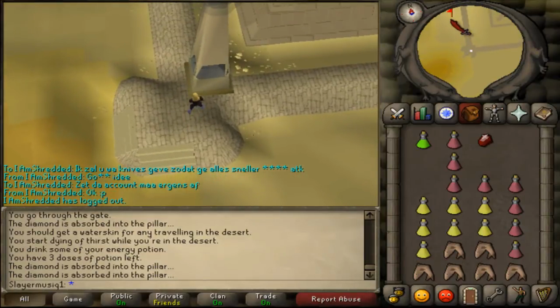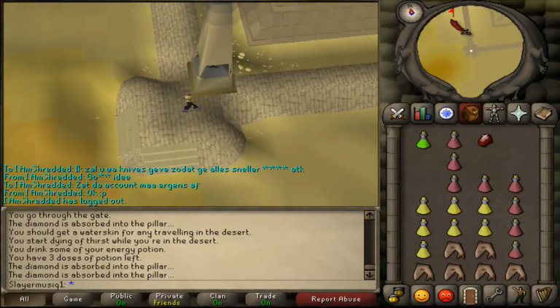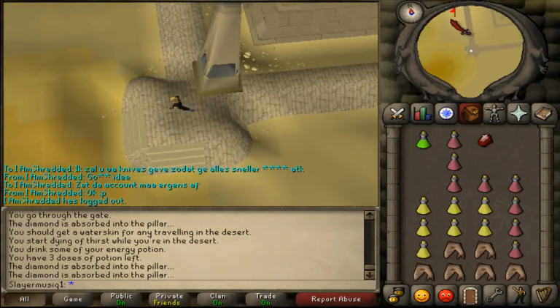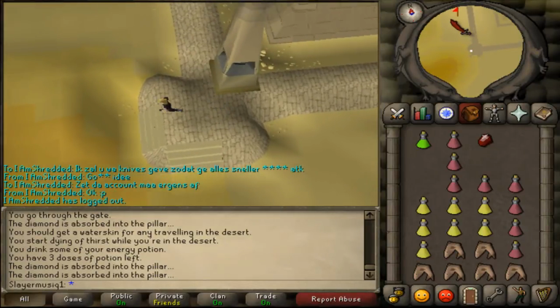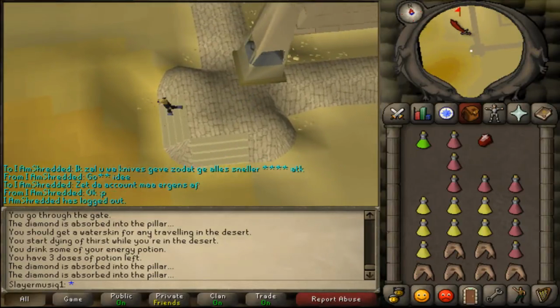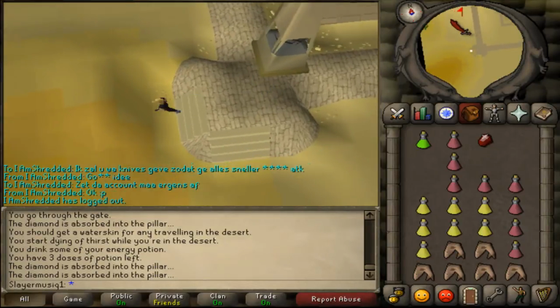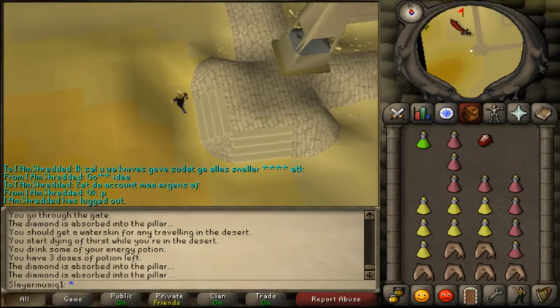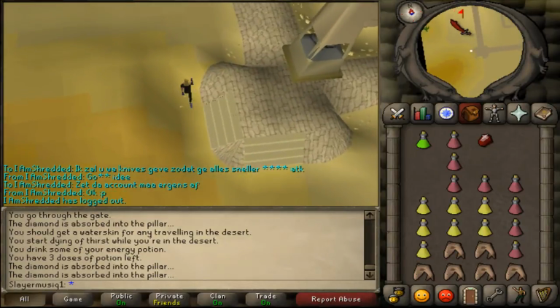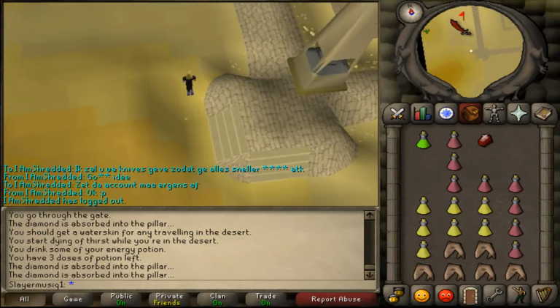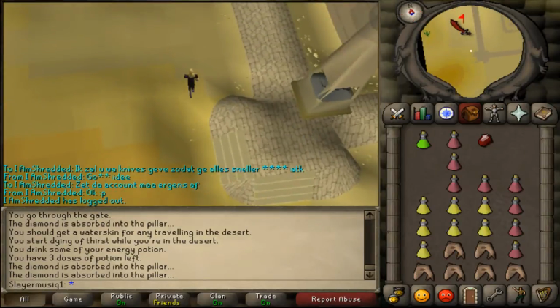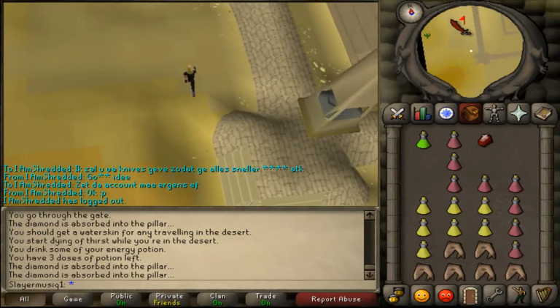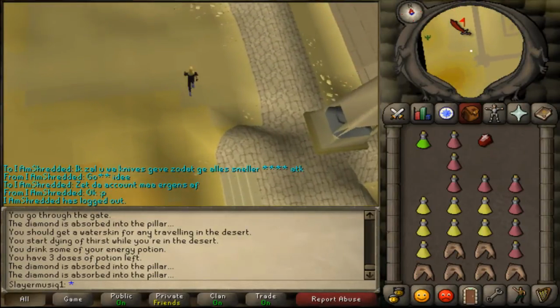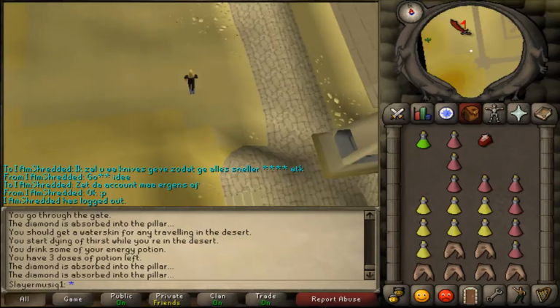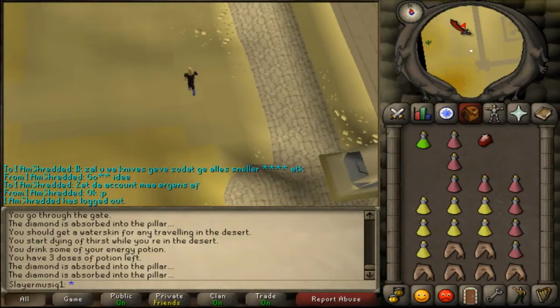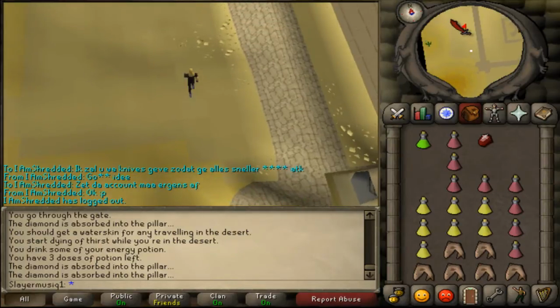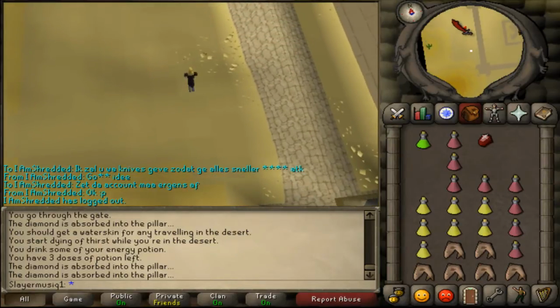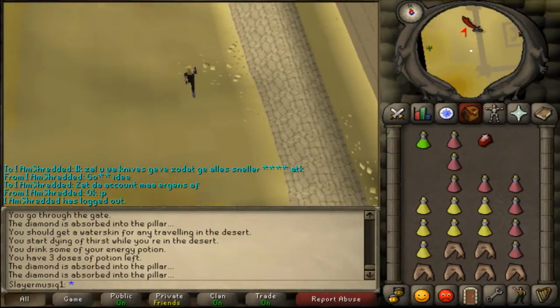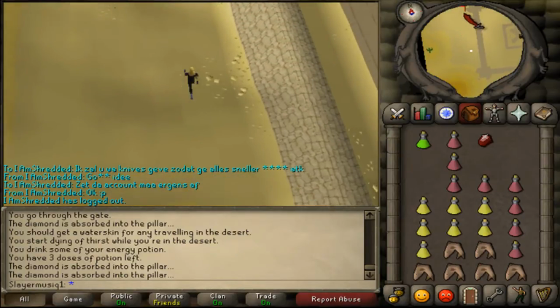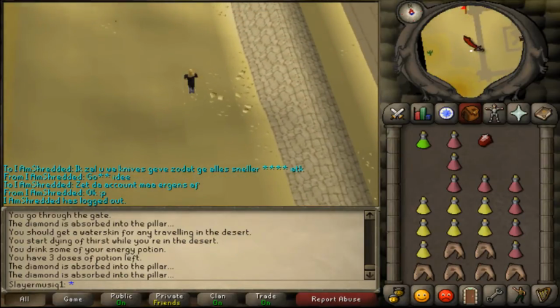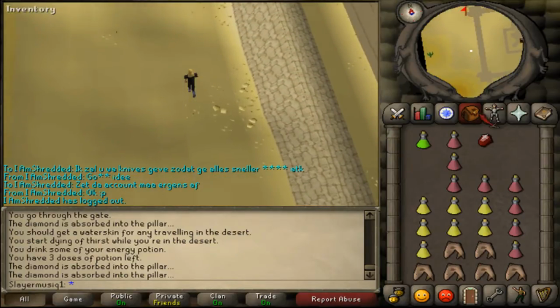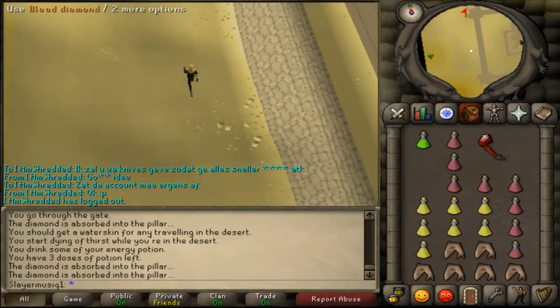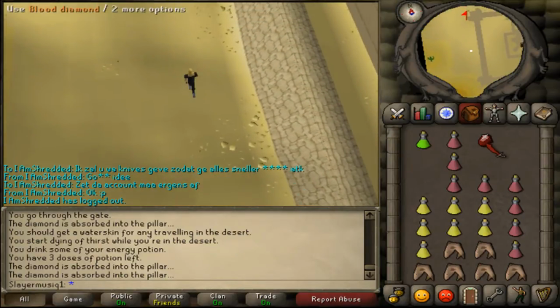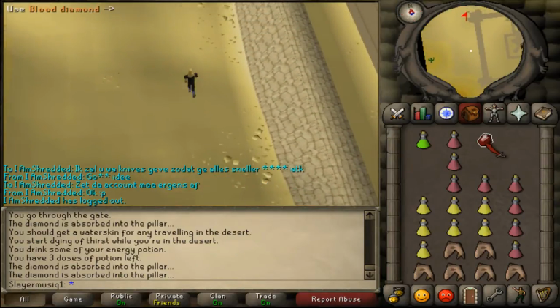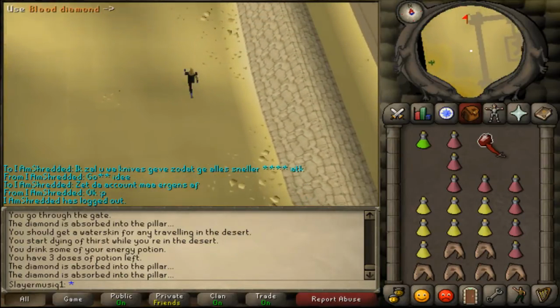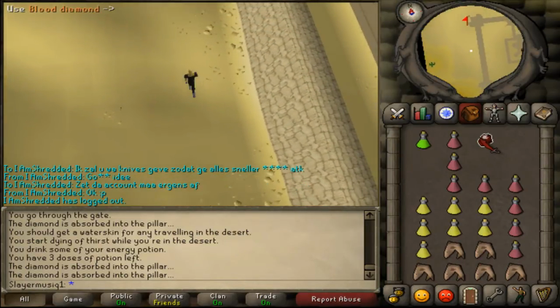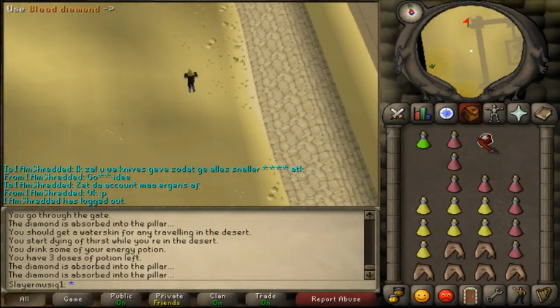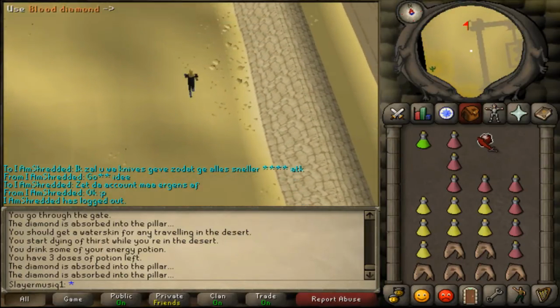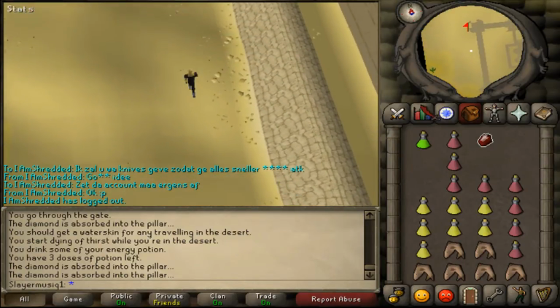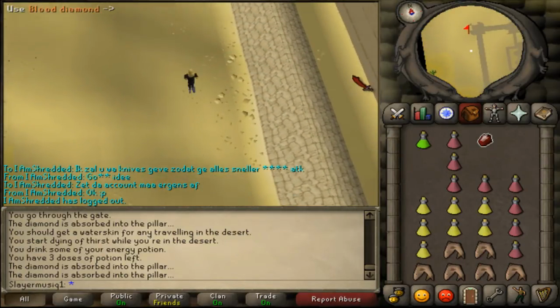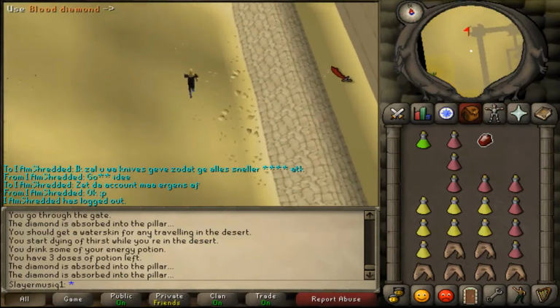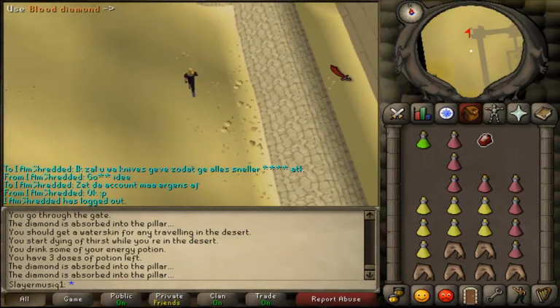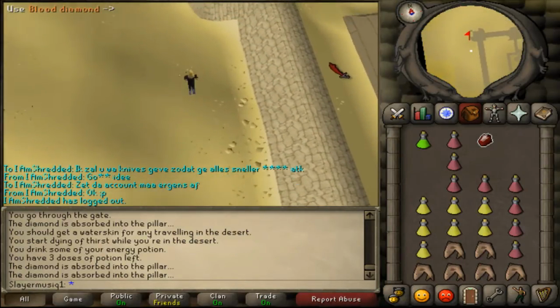On the south western obelisk you will need to use a shadow diamond. Then for the last one, go north to the north western corner of the pyramid and use the blood diamond on that obelisk.